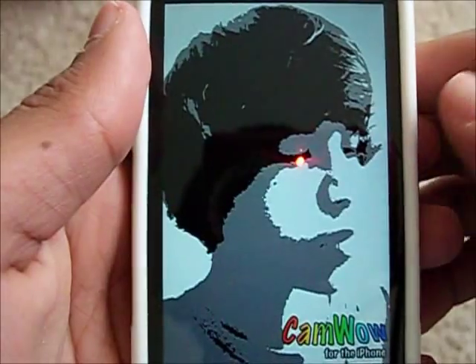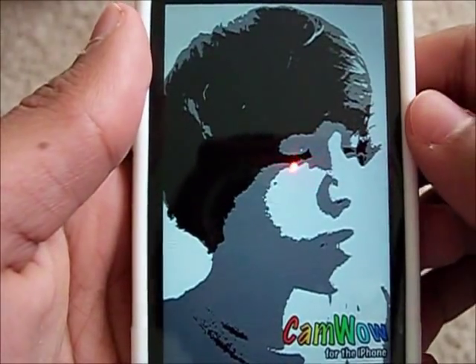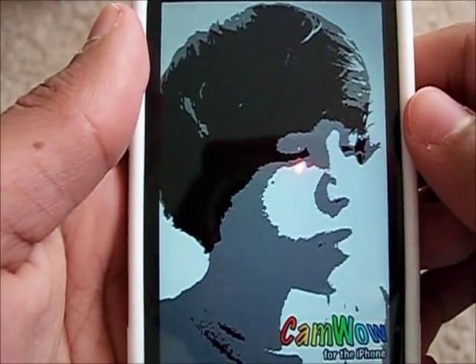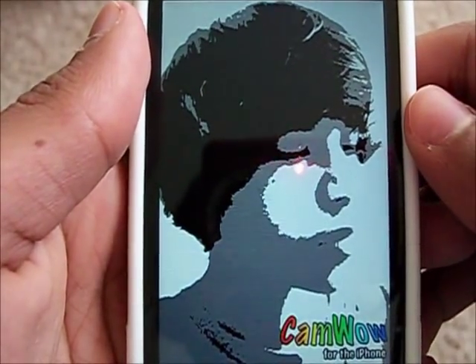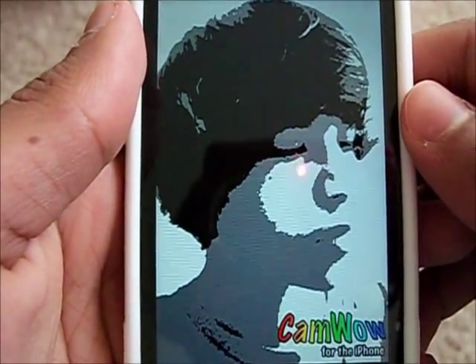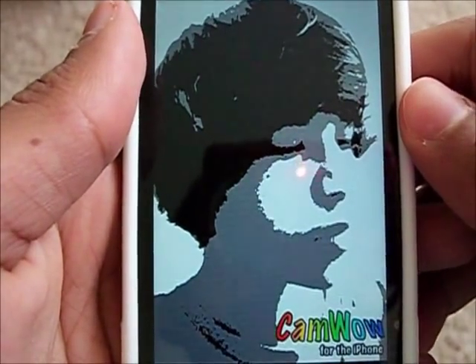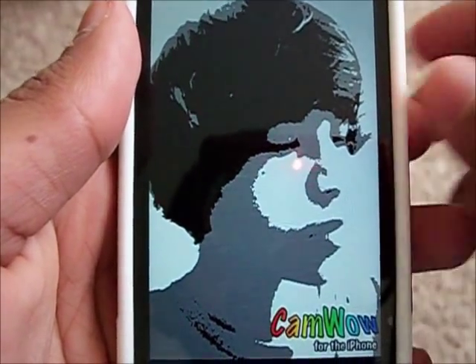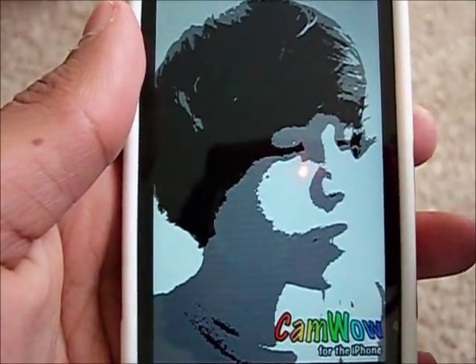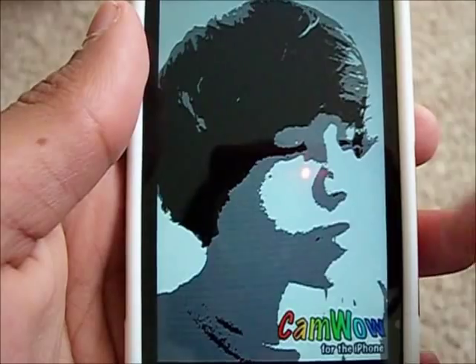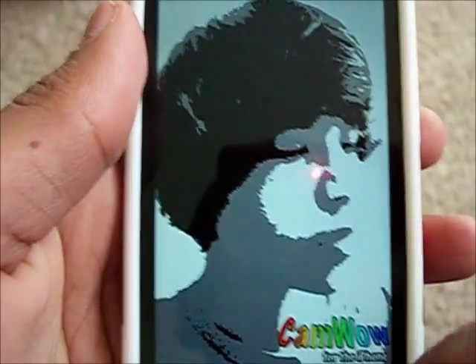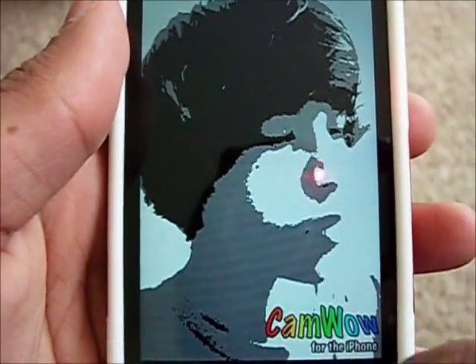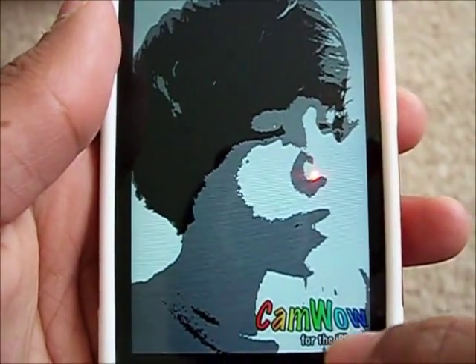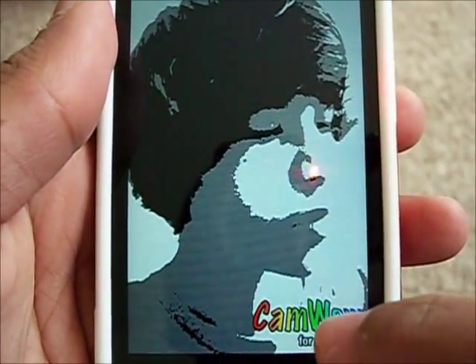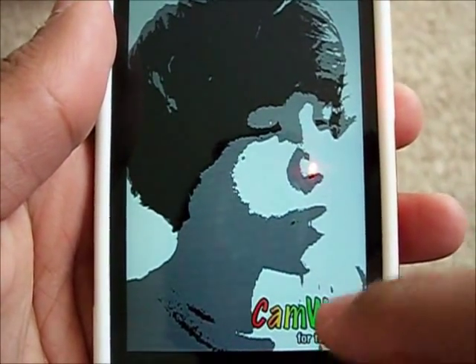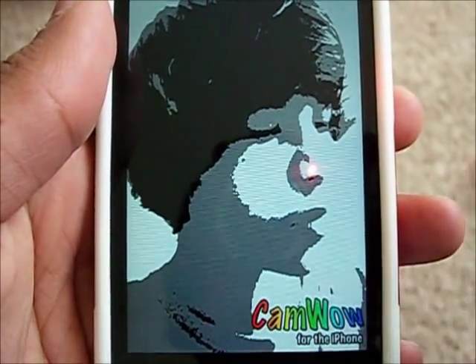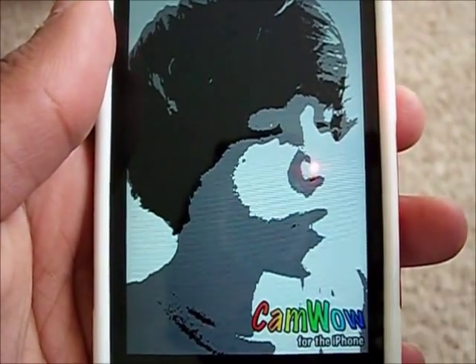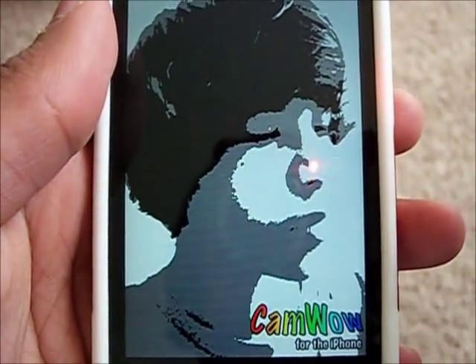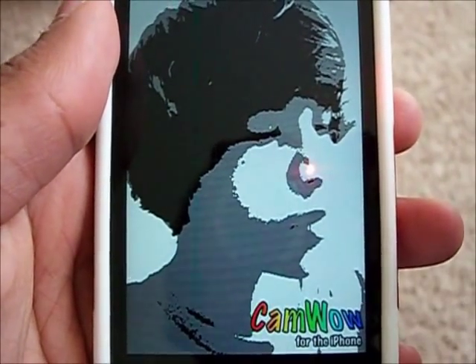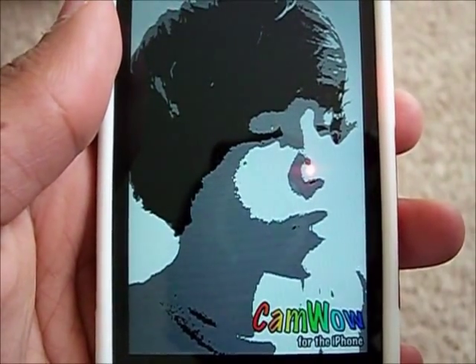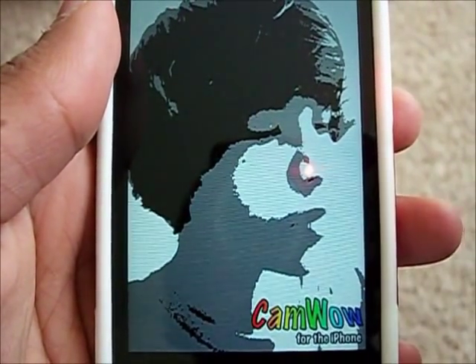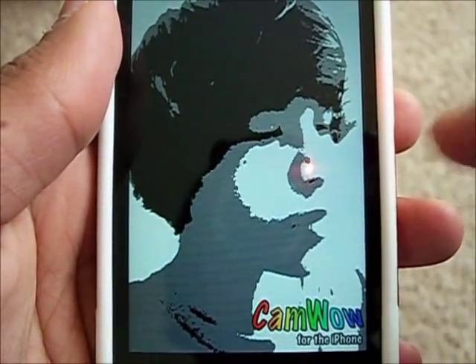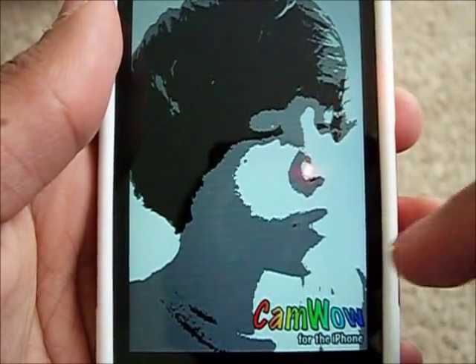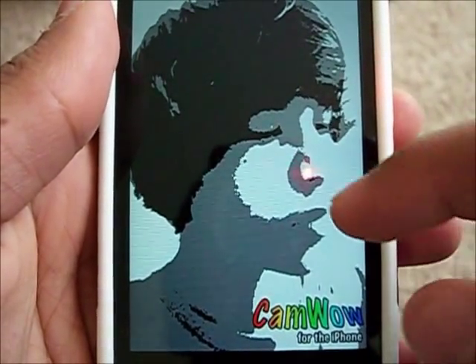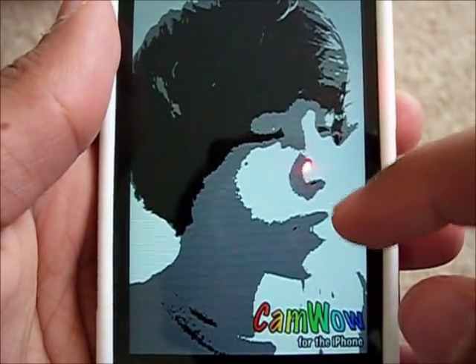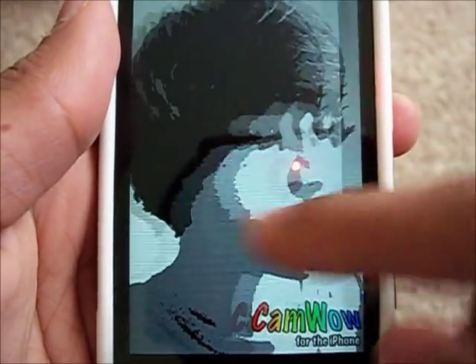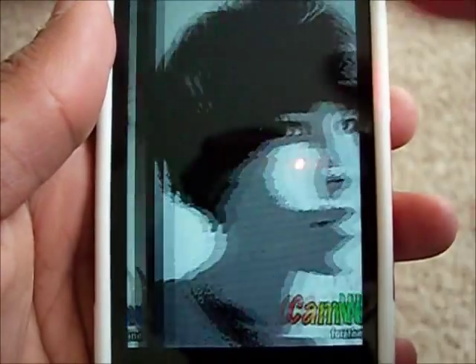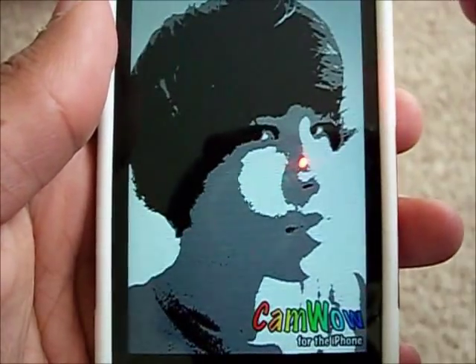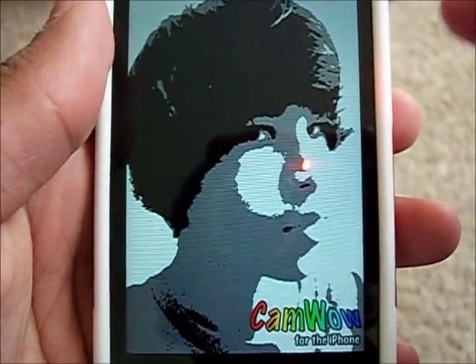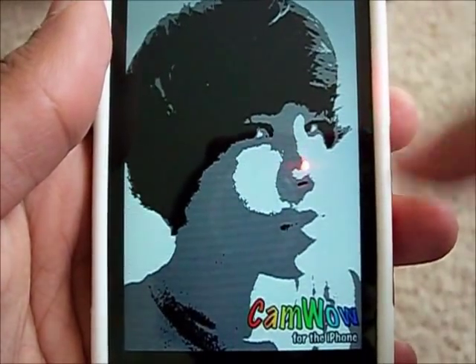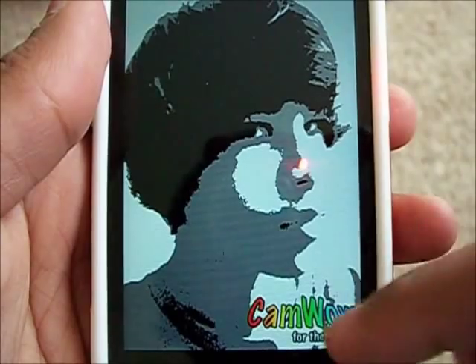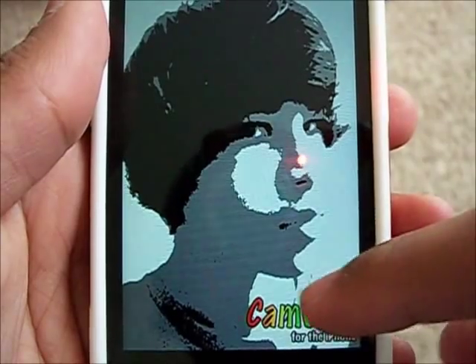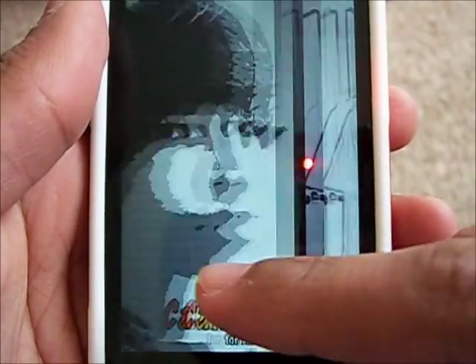I did find a little problem with this app — it leaves a little watermark down at the bottom of every single picture that you take, as you can see right here.